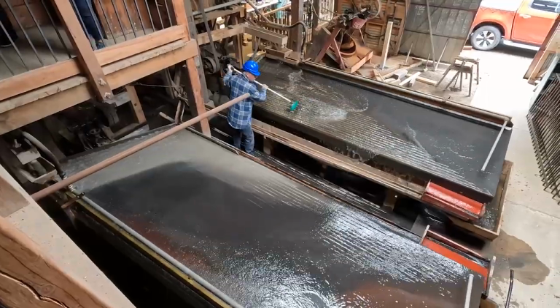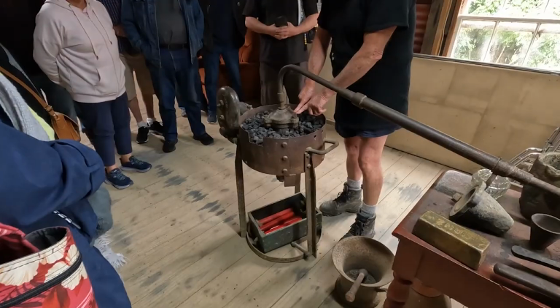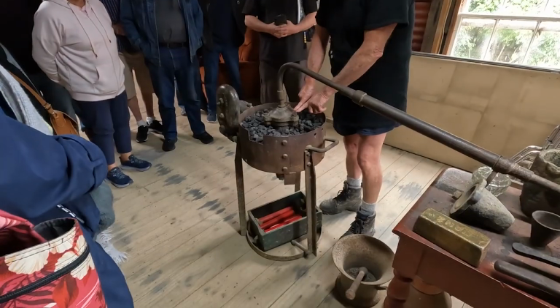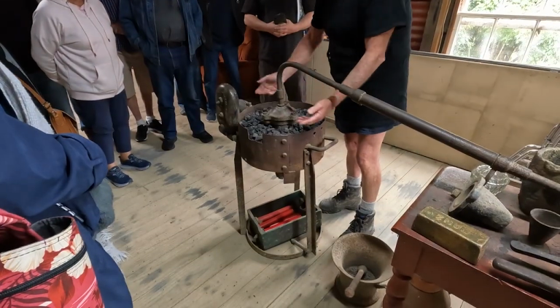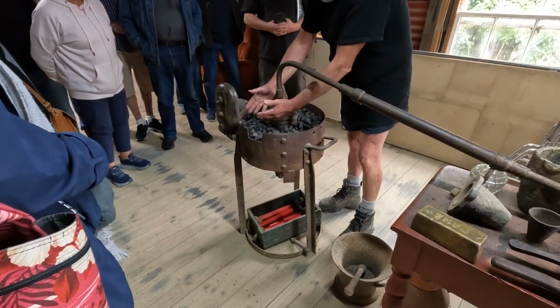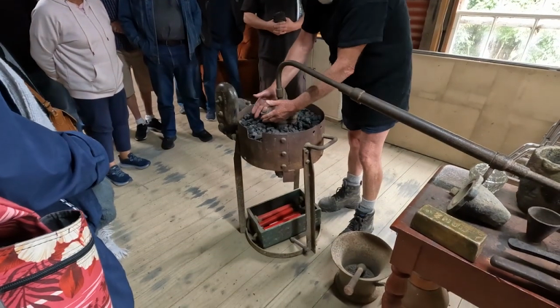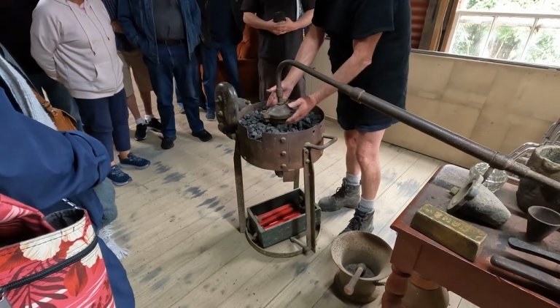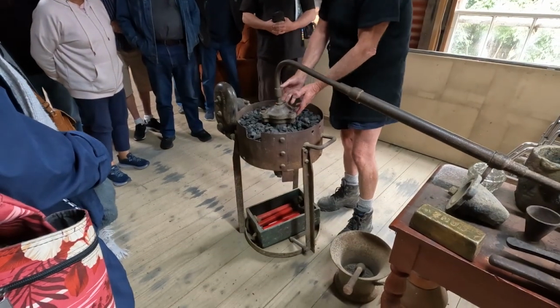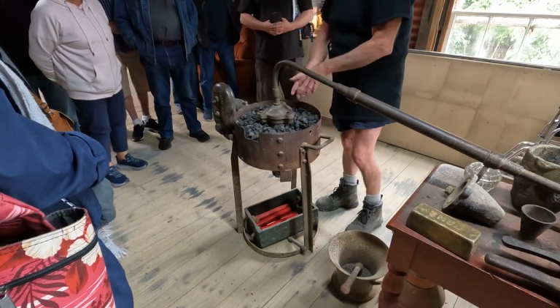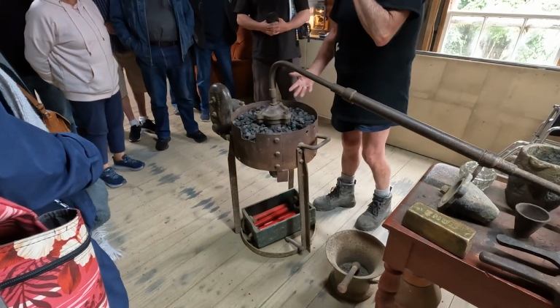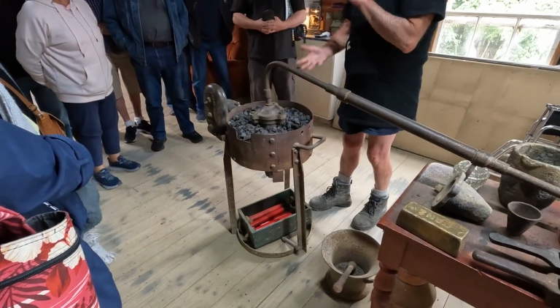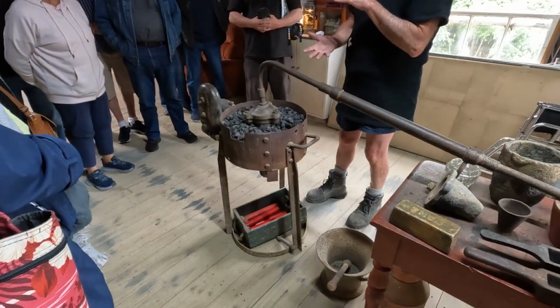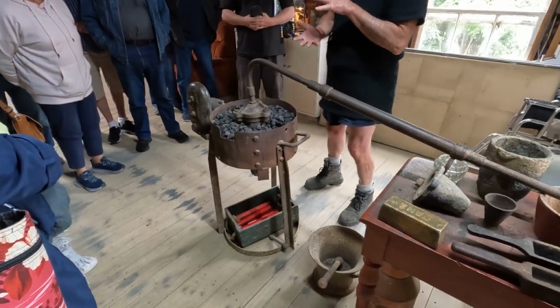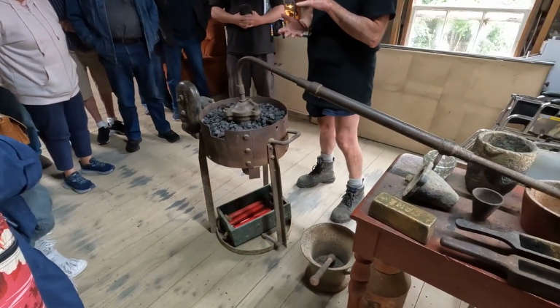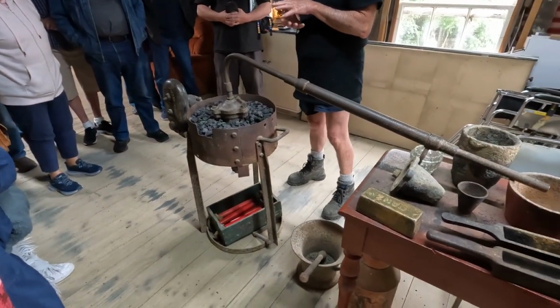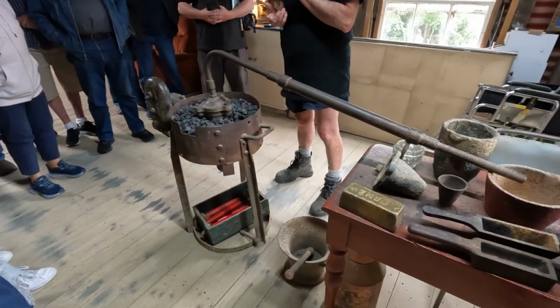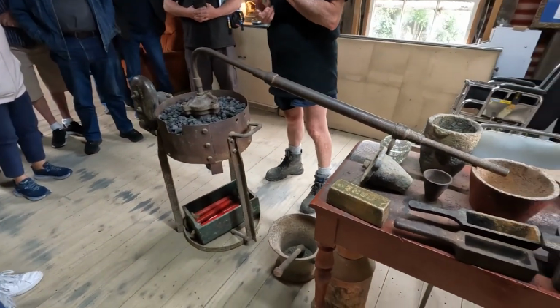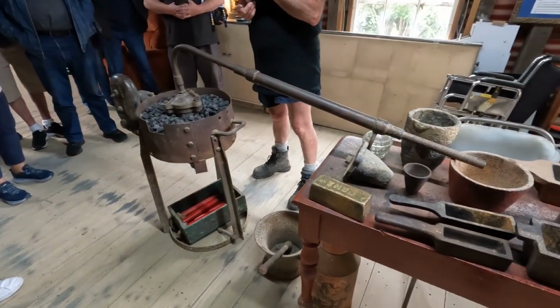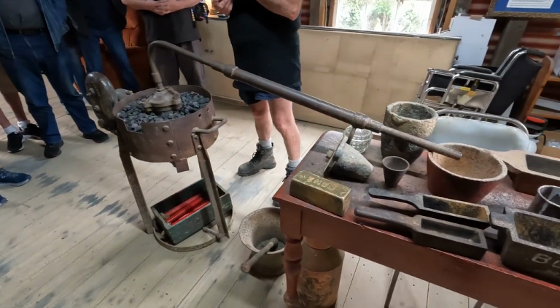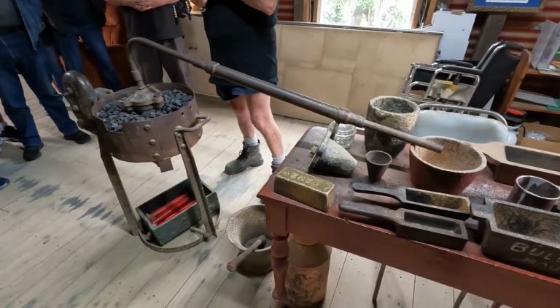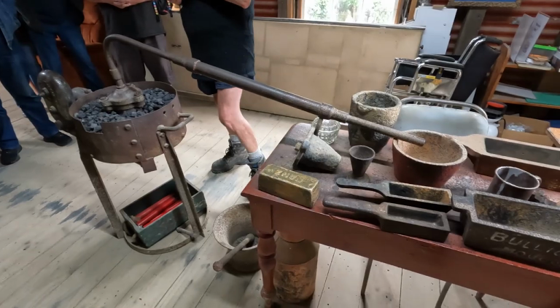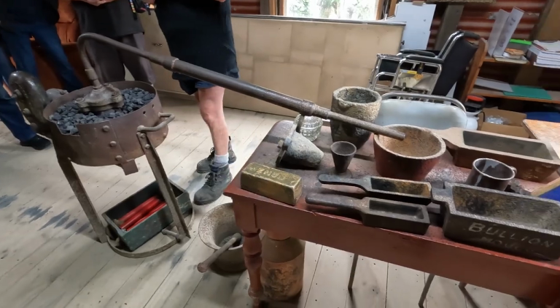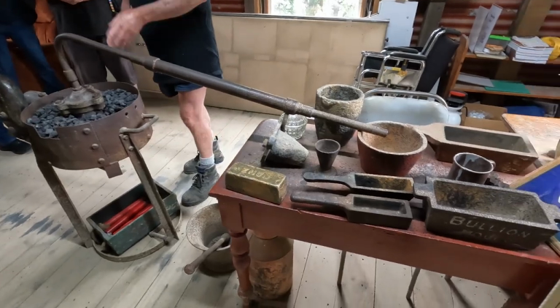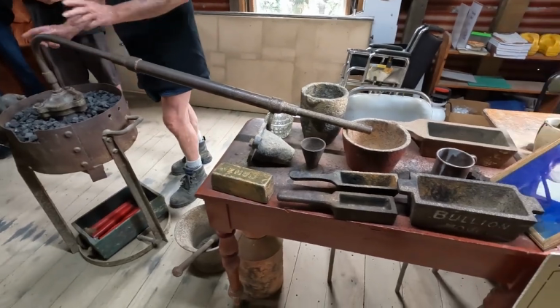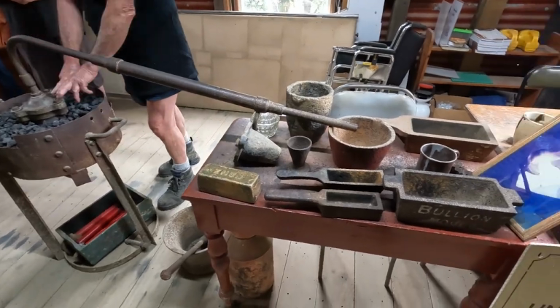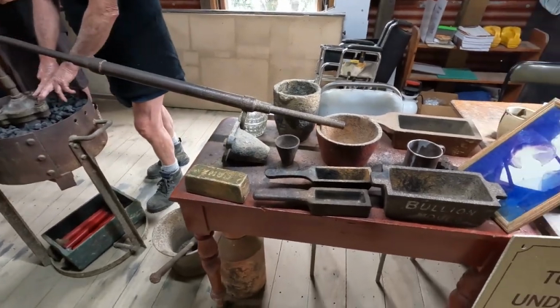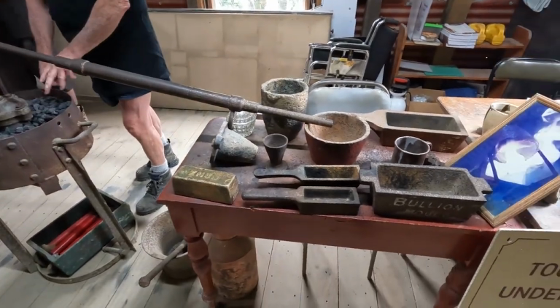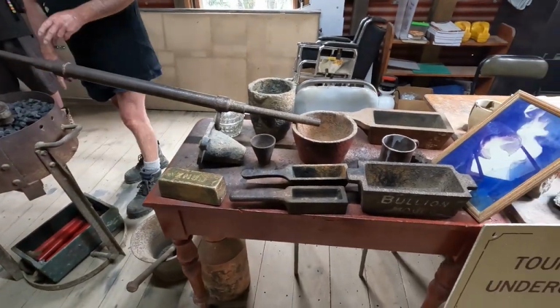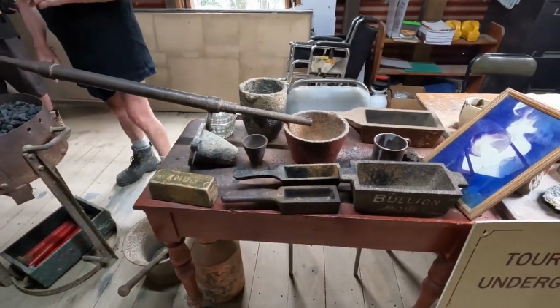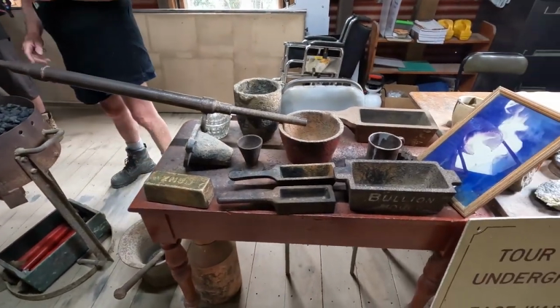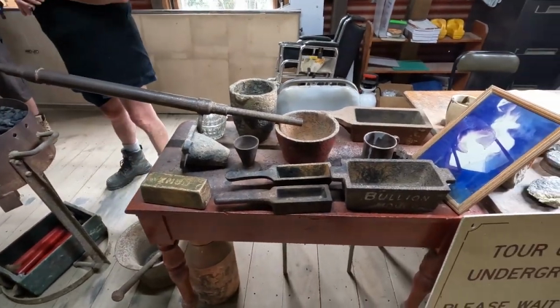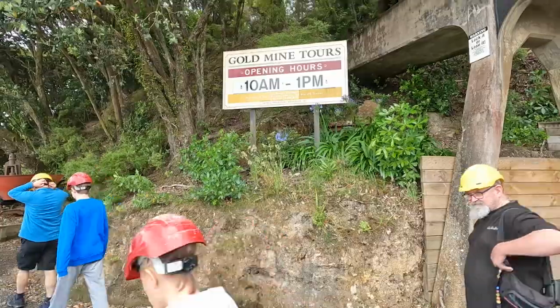Mercury is used to collect any gold and silver from the rest of the material, and then the resulting precious metal is smelted into a bar.